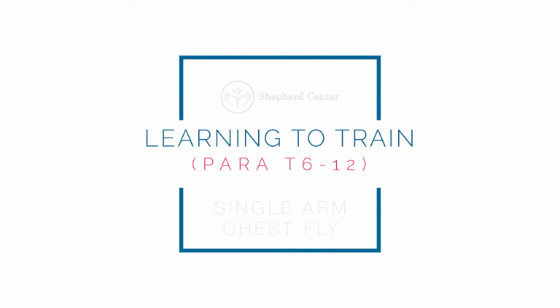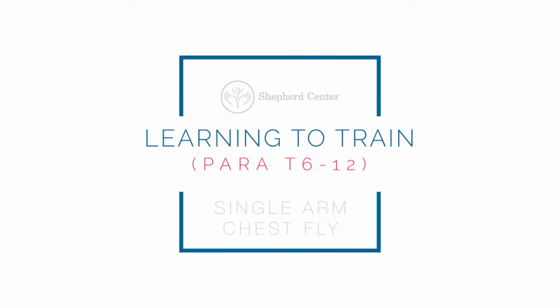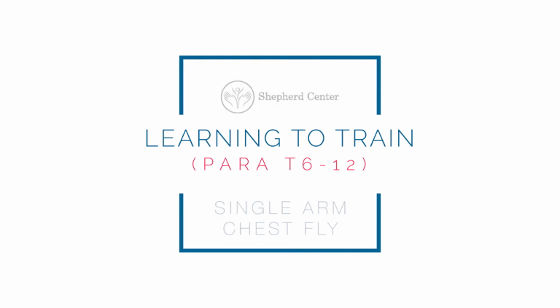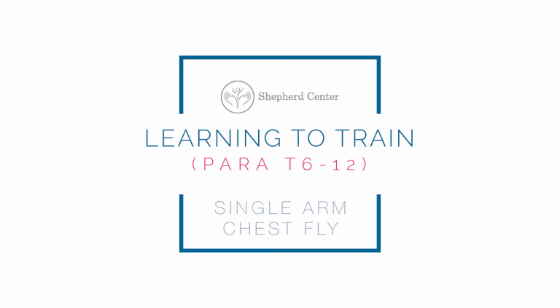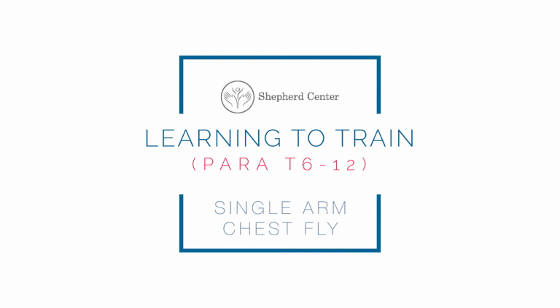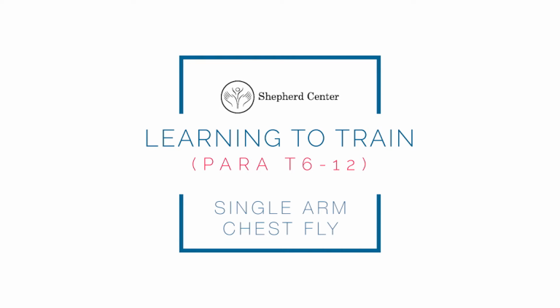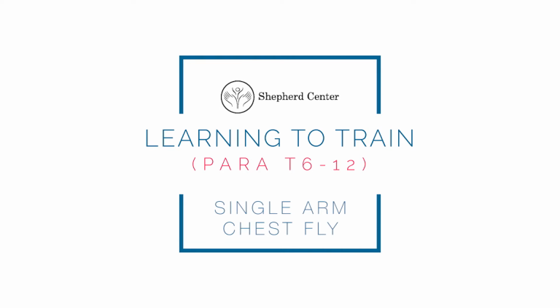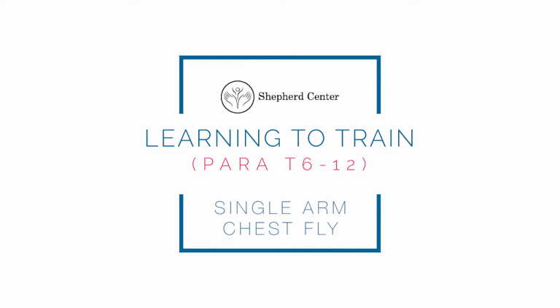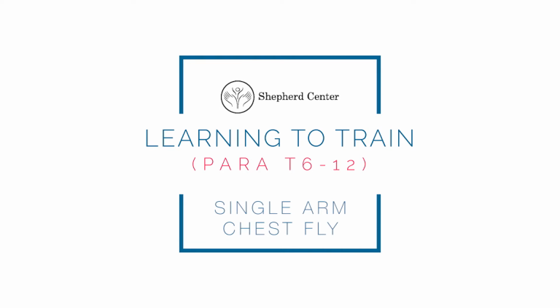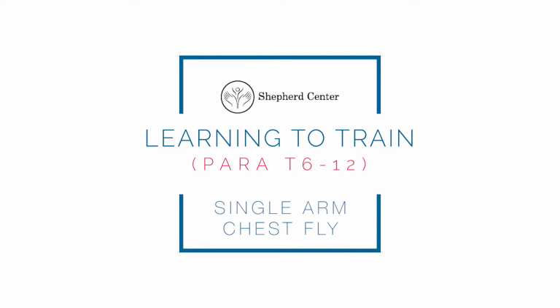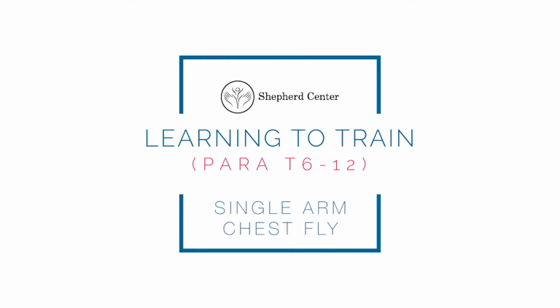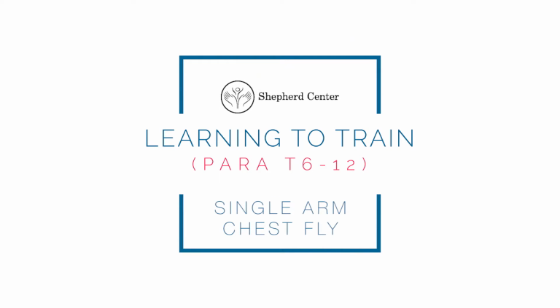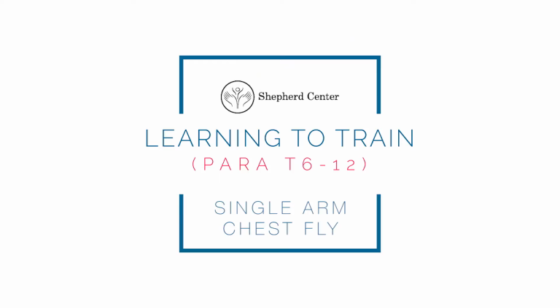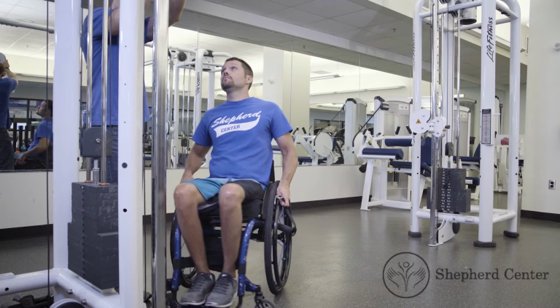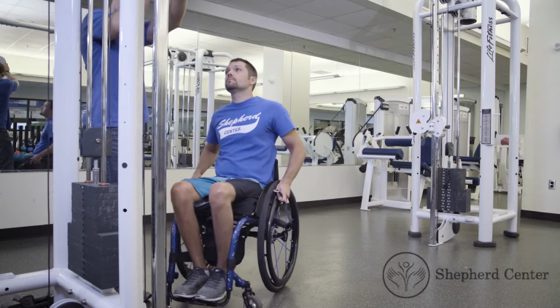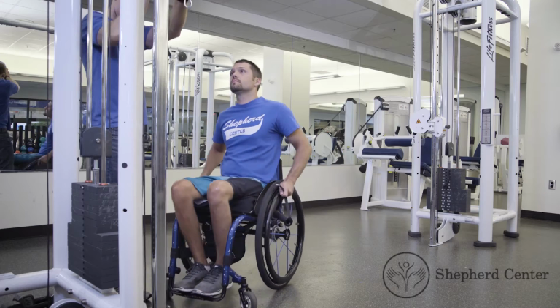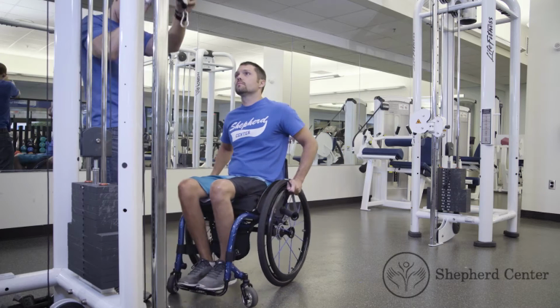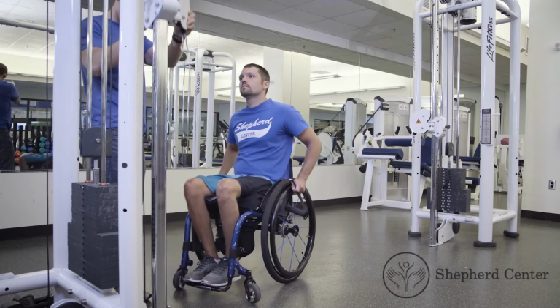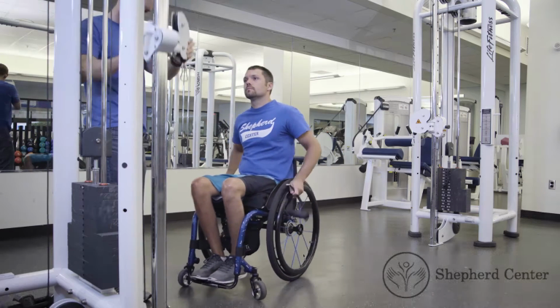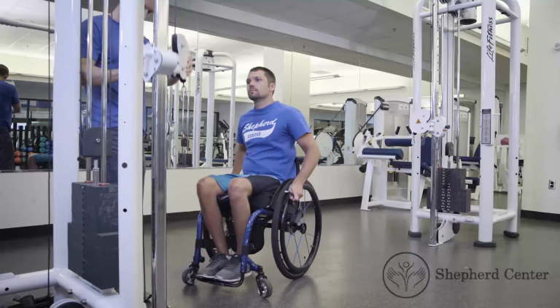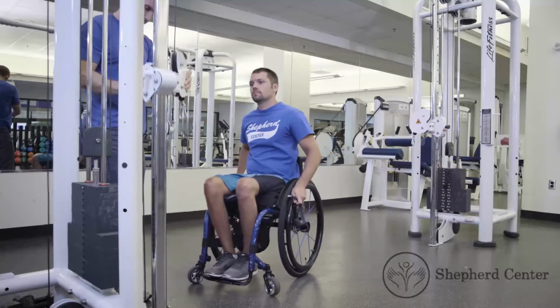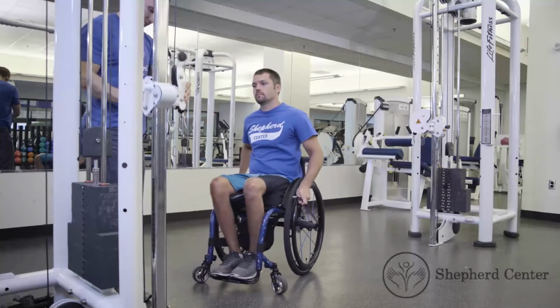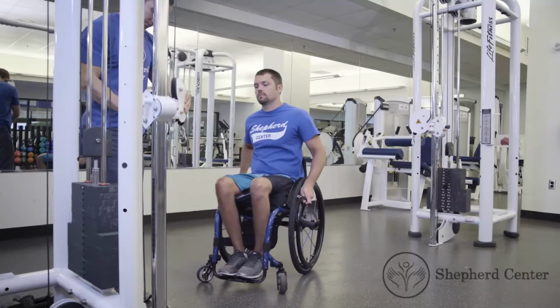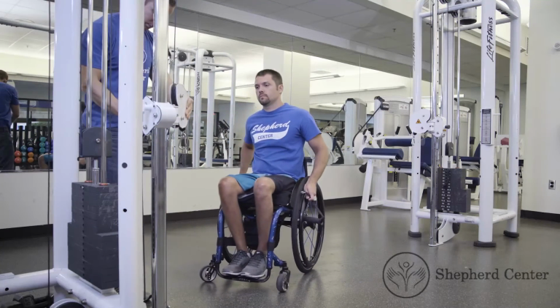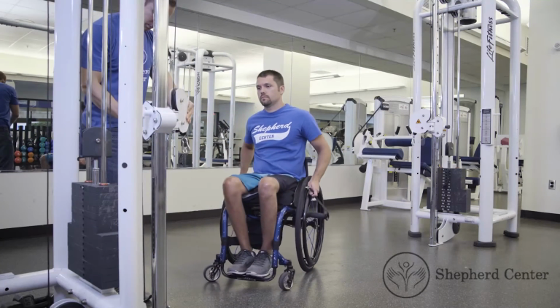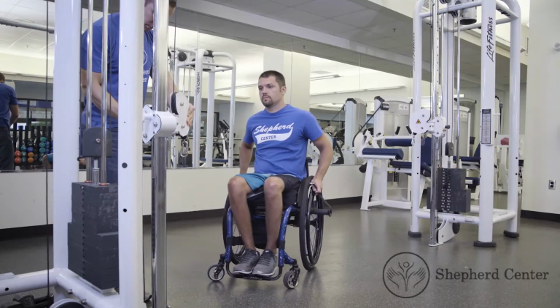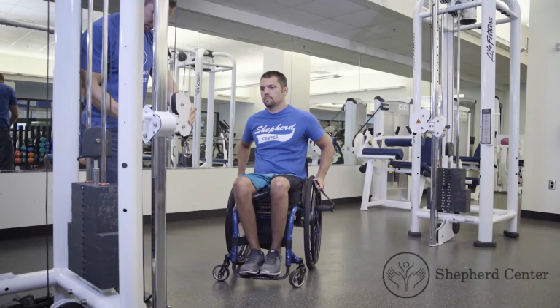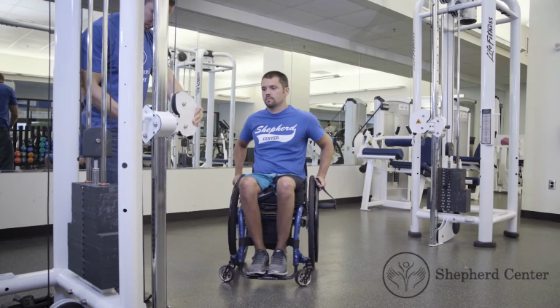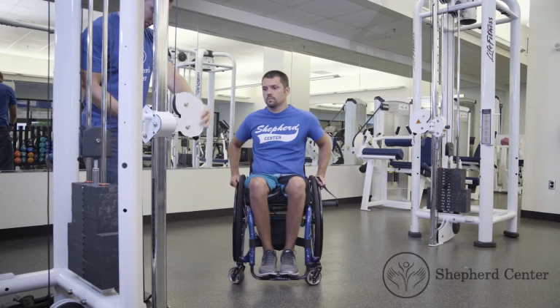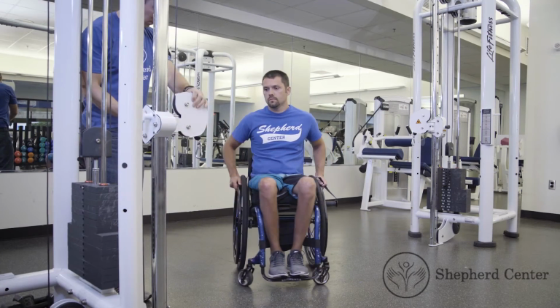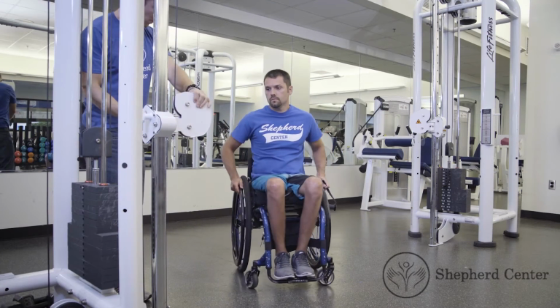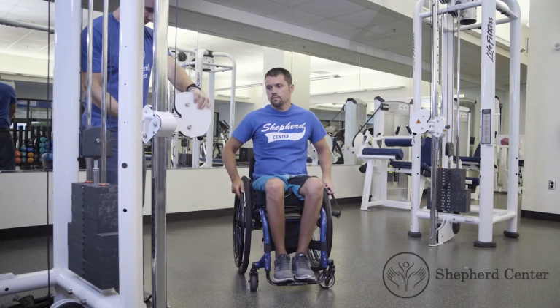Single arm chest fly. Make sure the cable pulley system is level with the participant's chest.